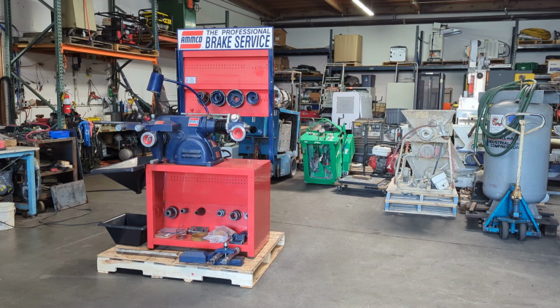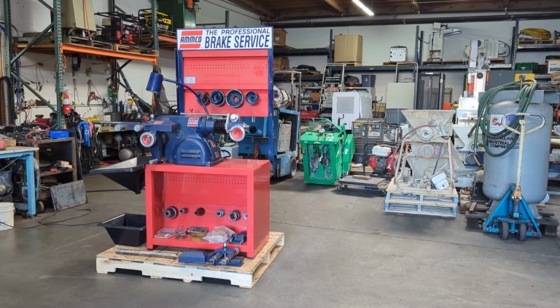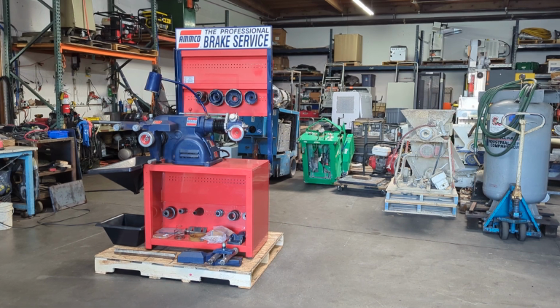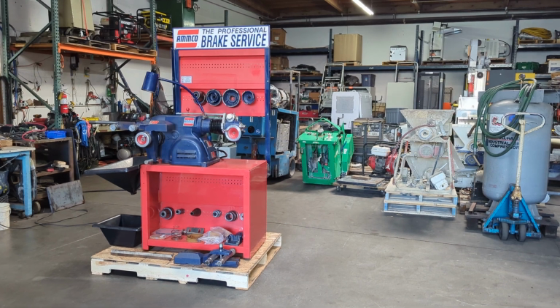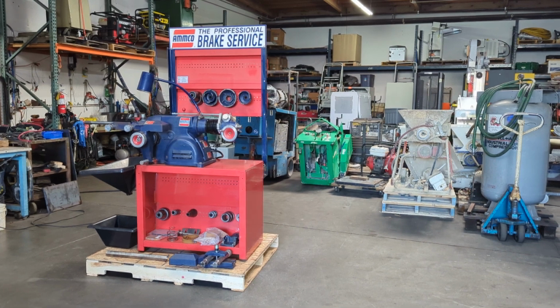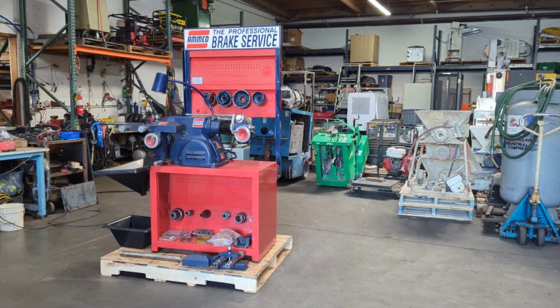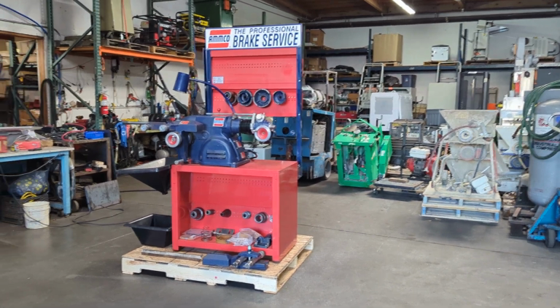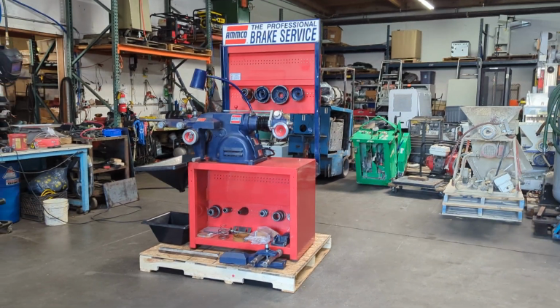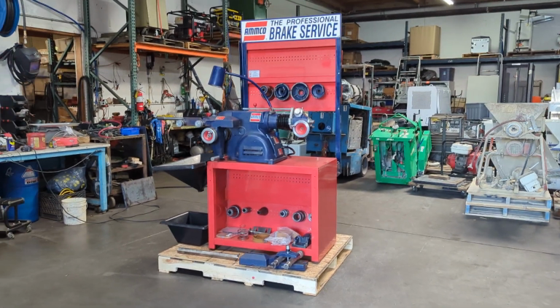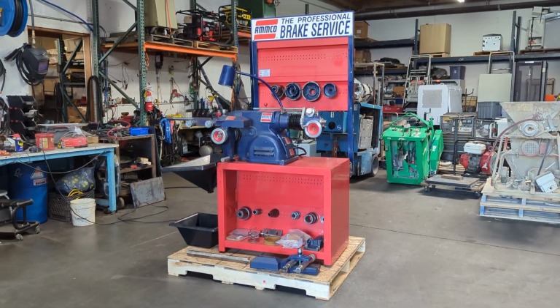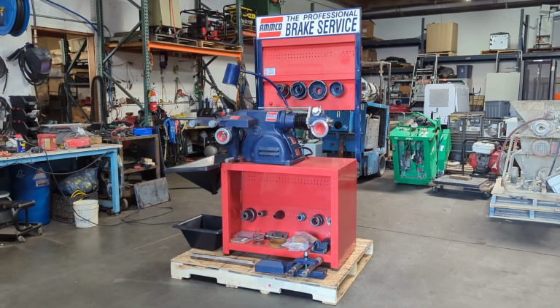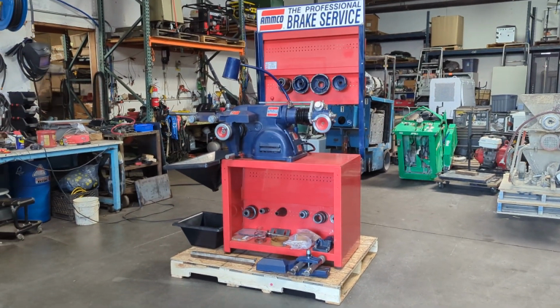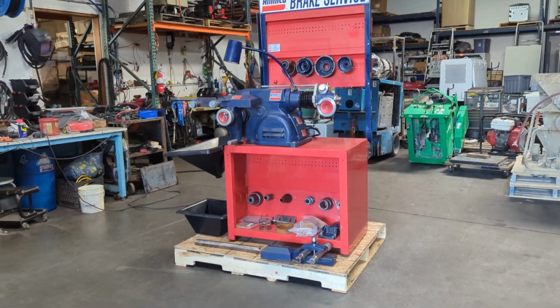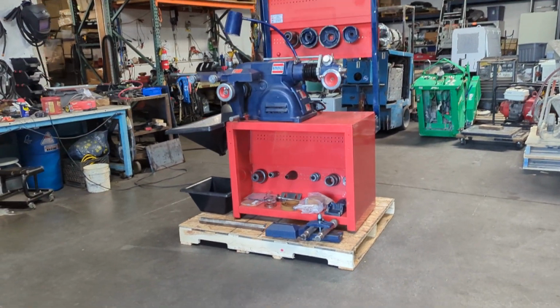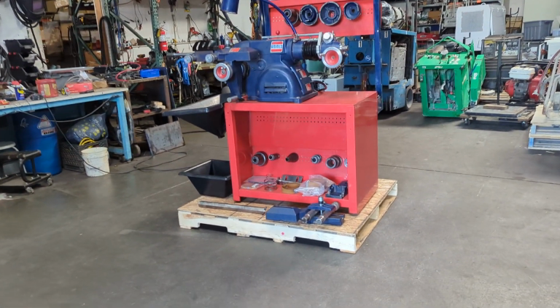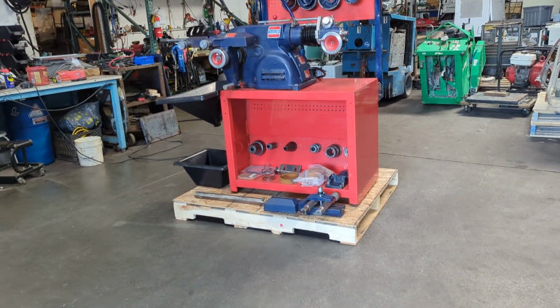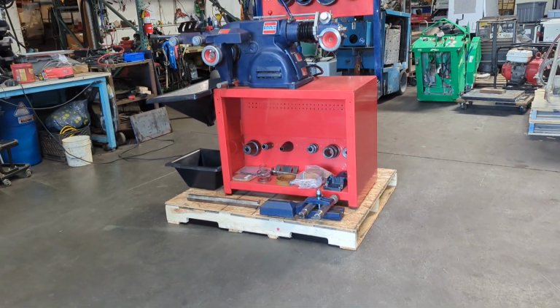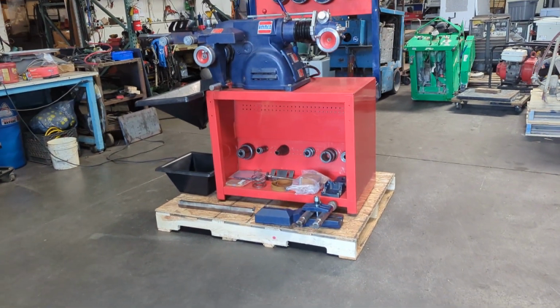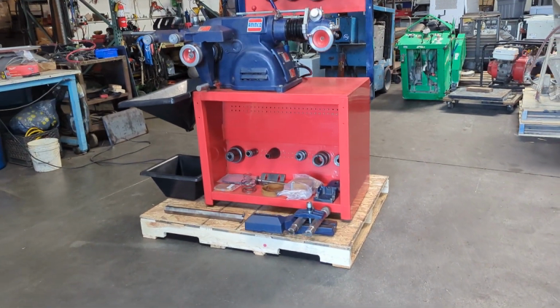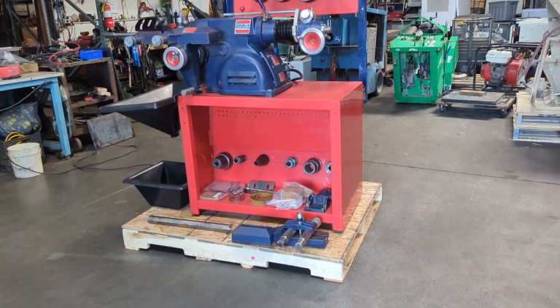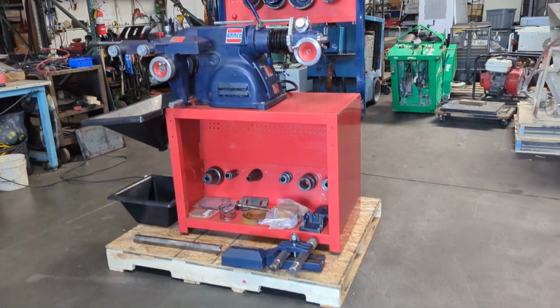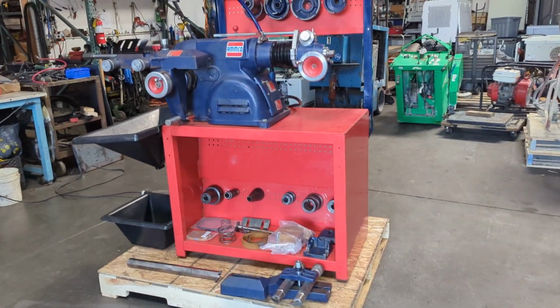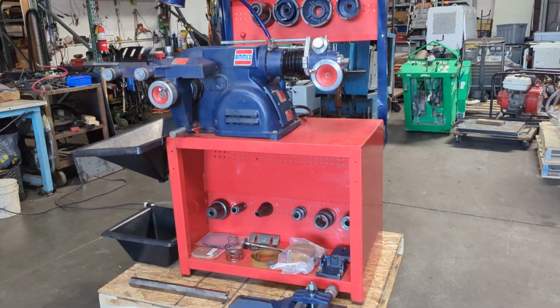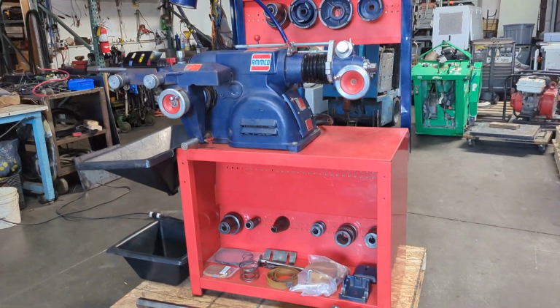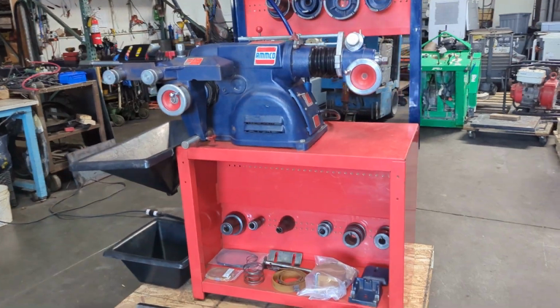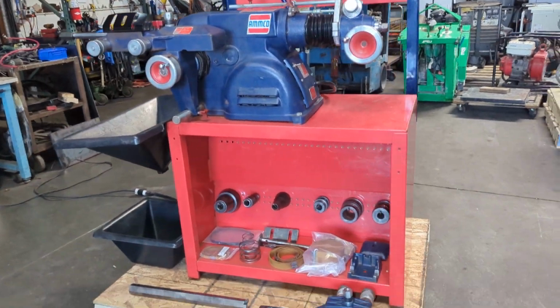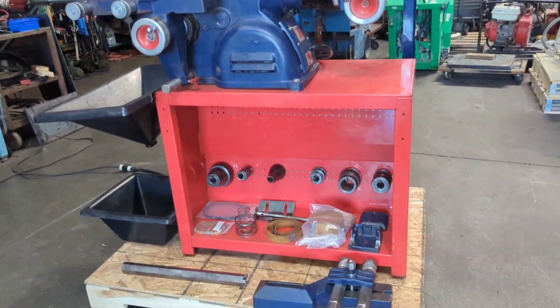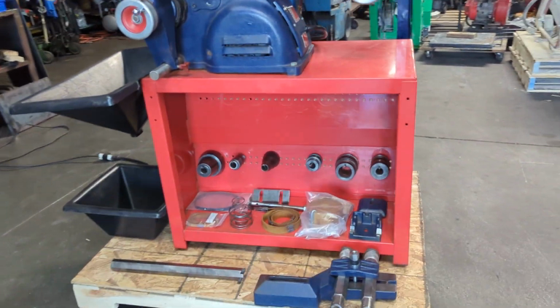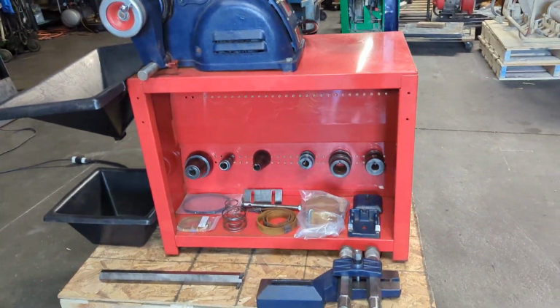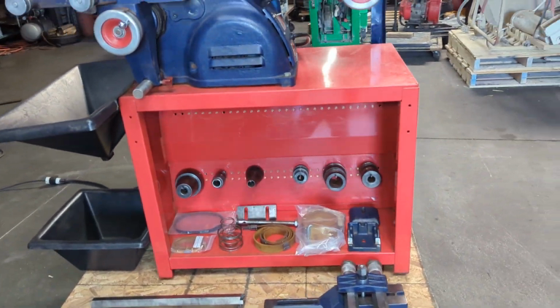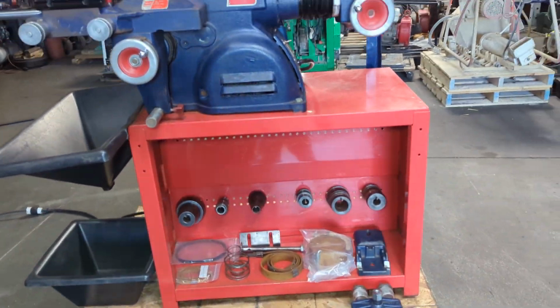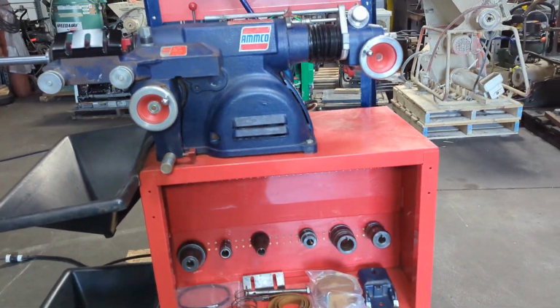We have an Ampo 4100 brake lathe. We have it hooked up to 120 volts. We're going to turn it on here and show you that it works.